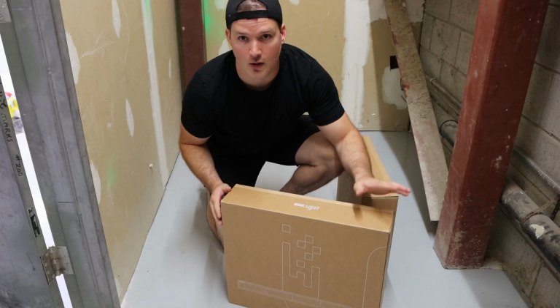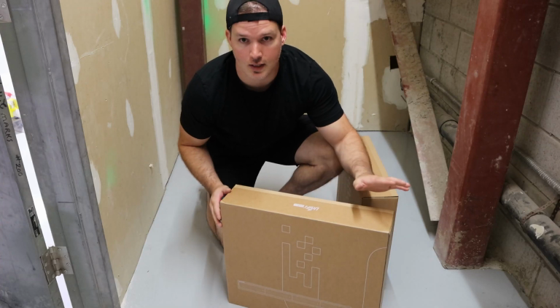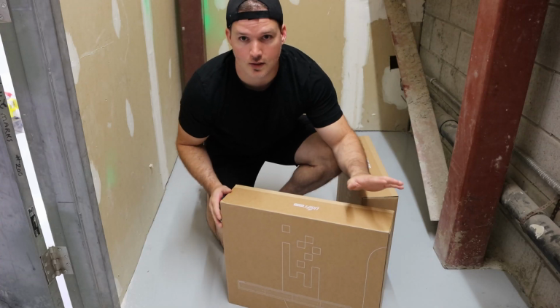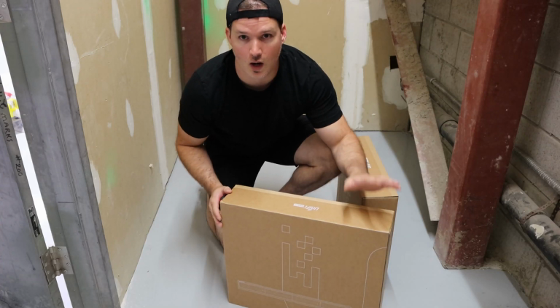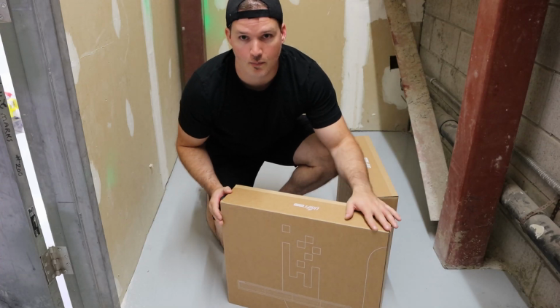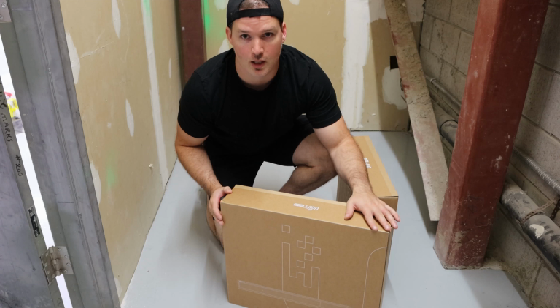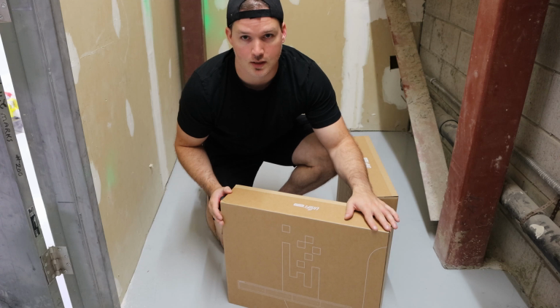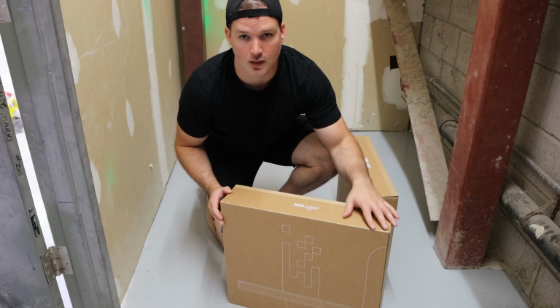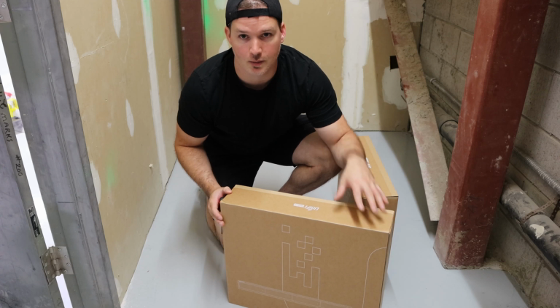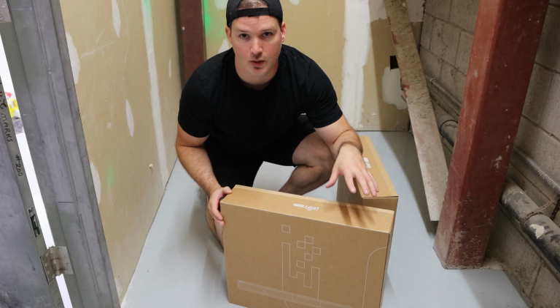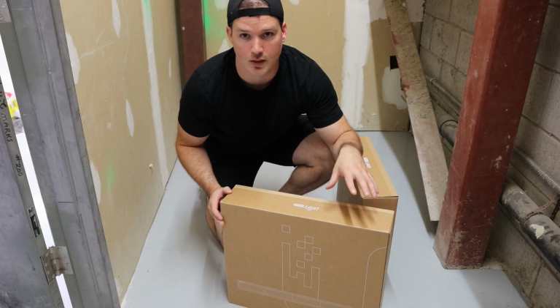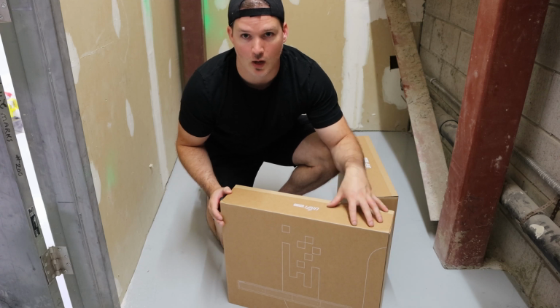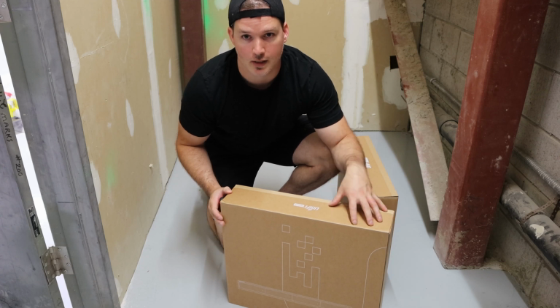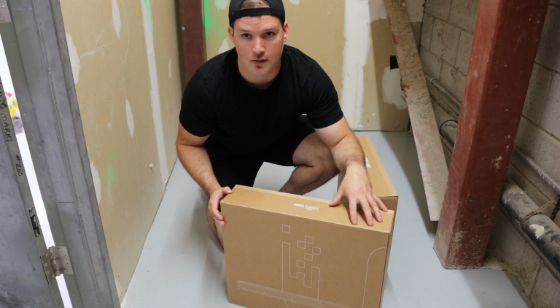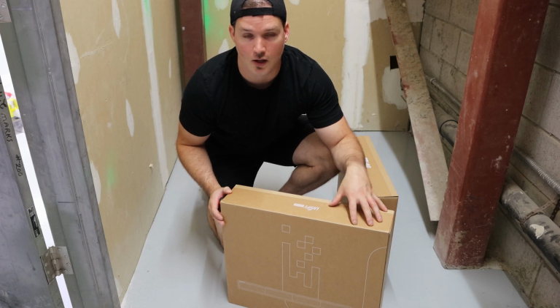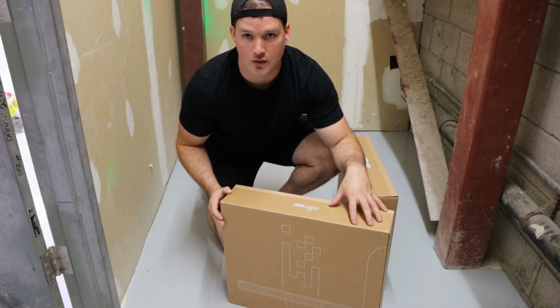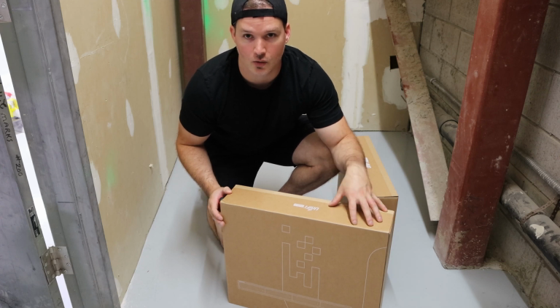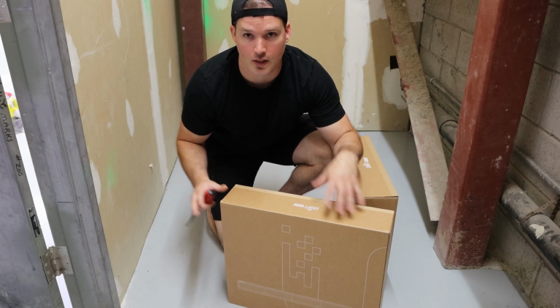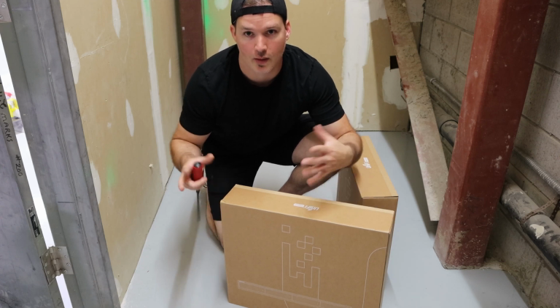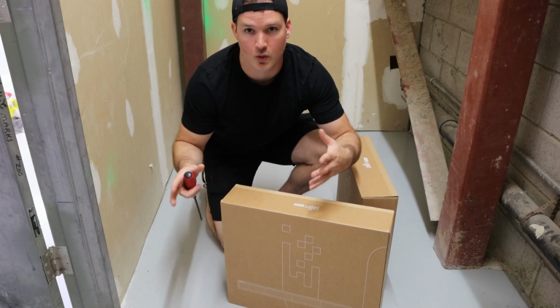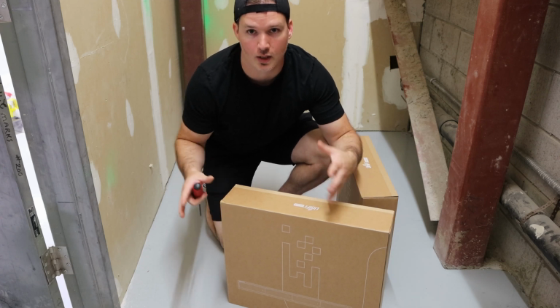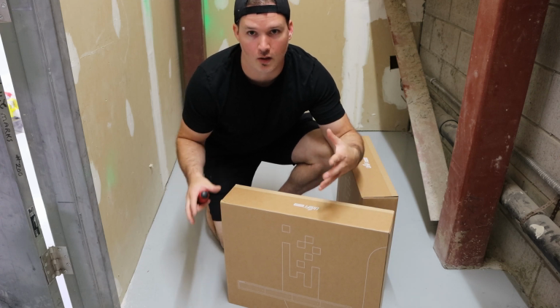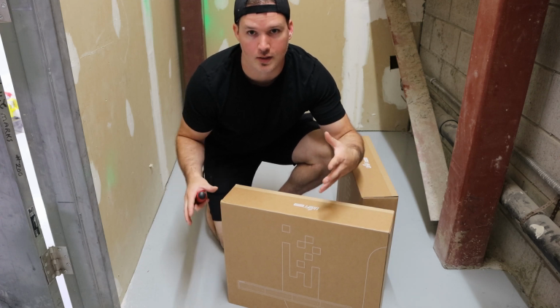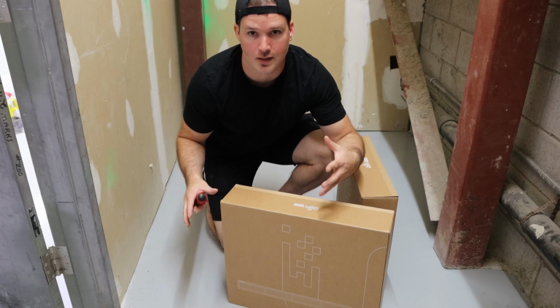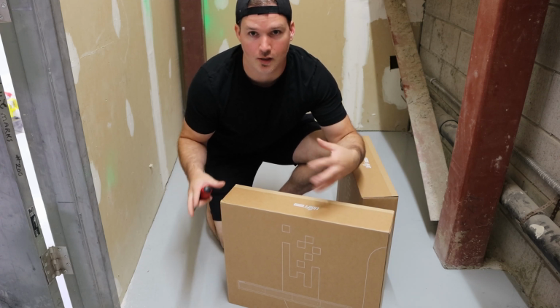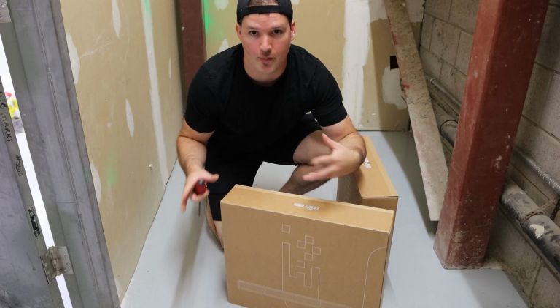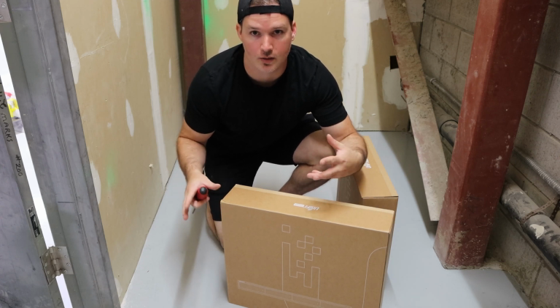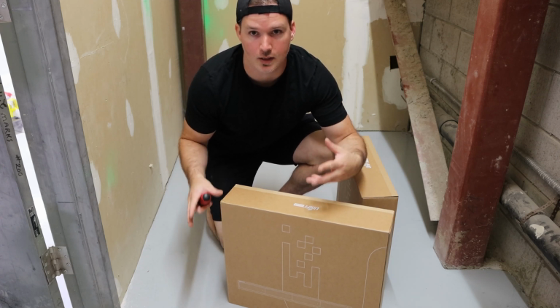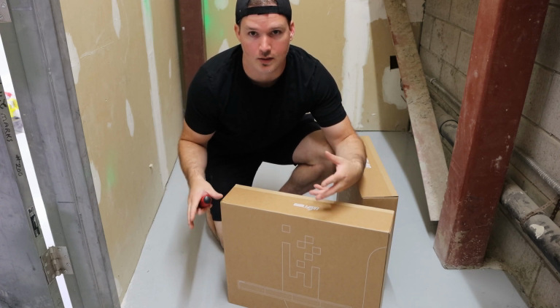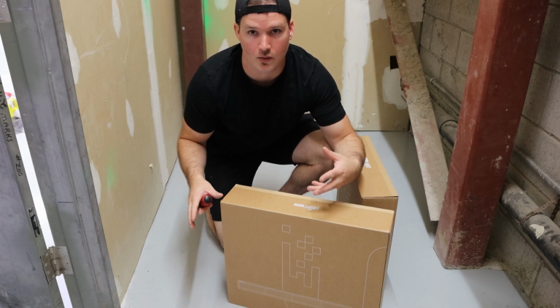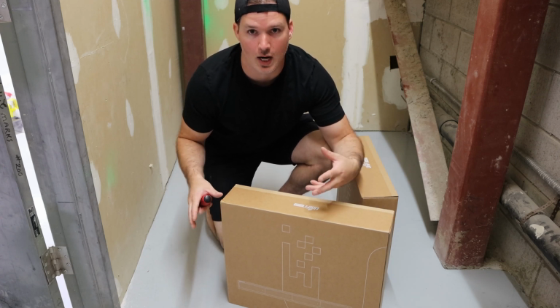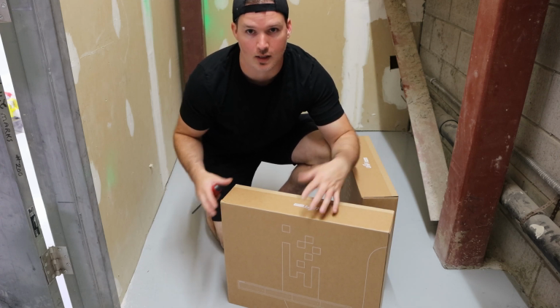Now I need to unbox the gear, put the rack ears onto it, and then we'll get all this gear mounted into the rack.